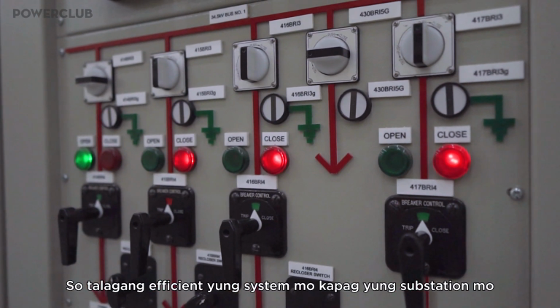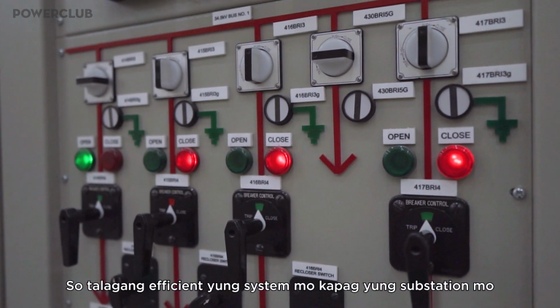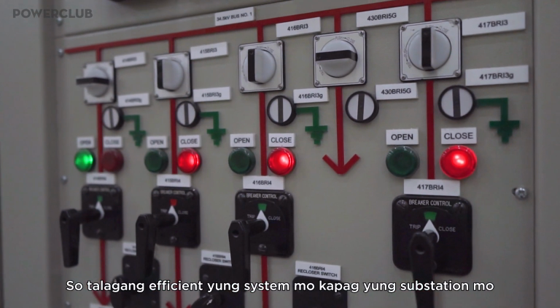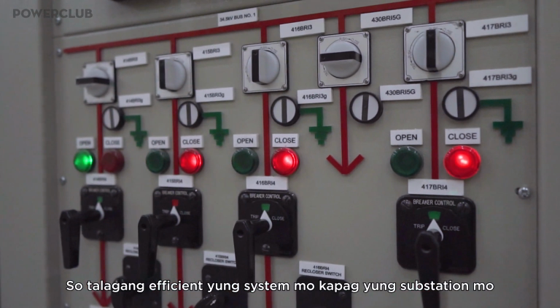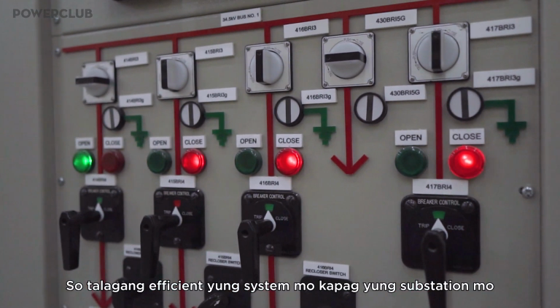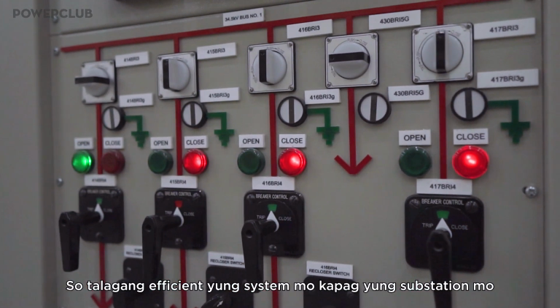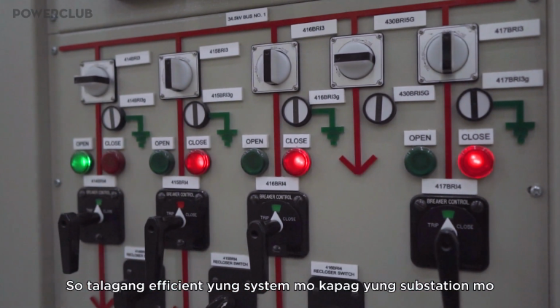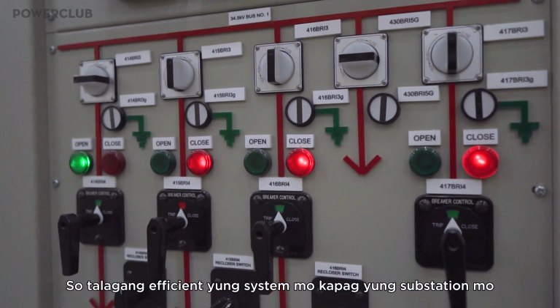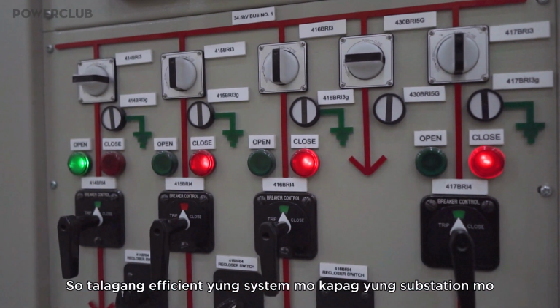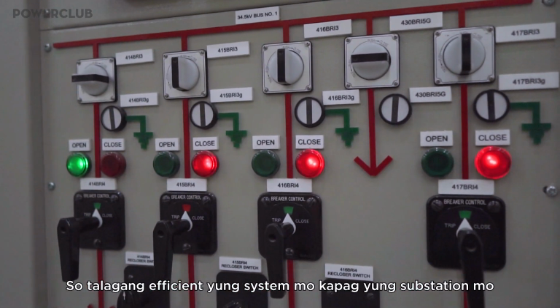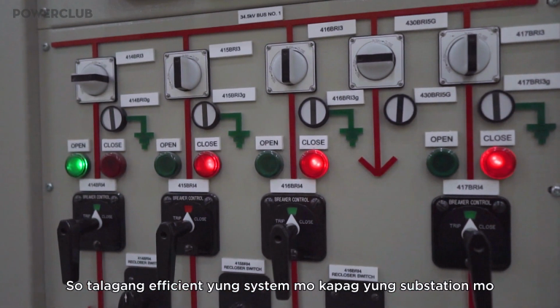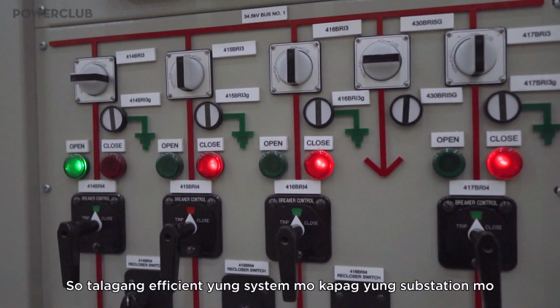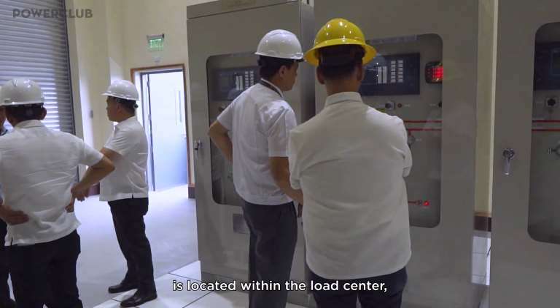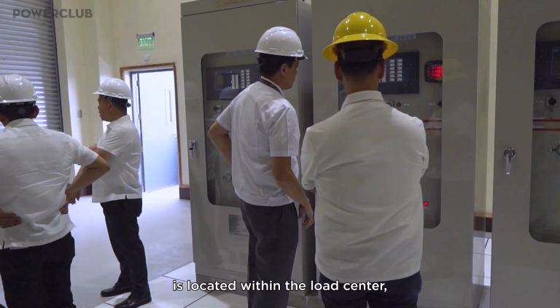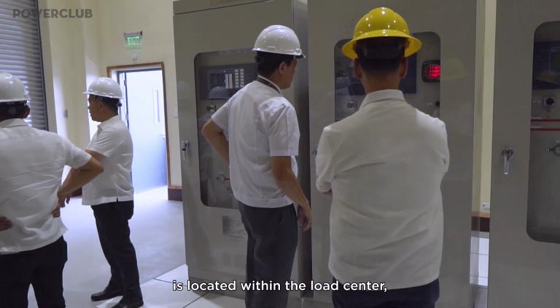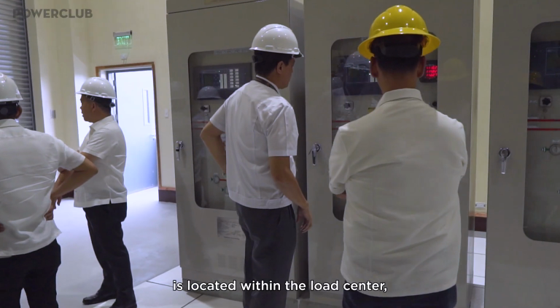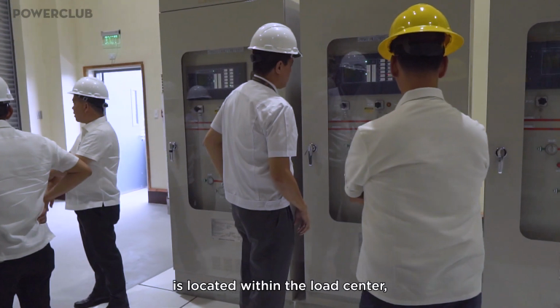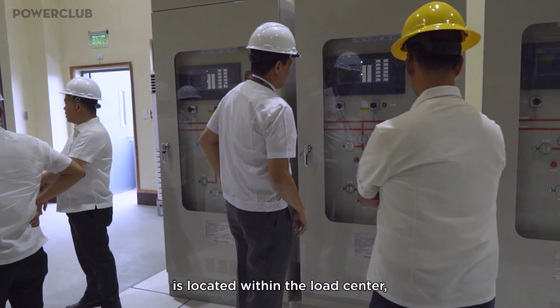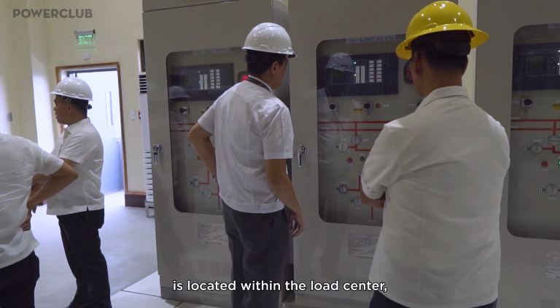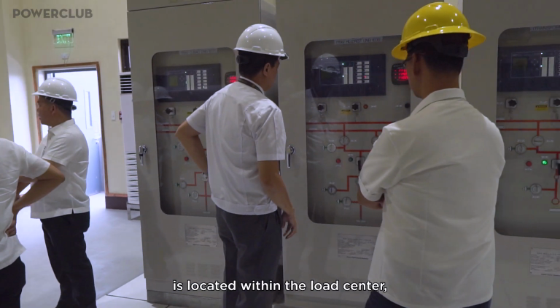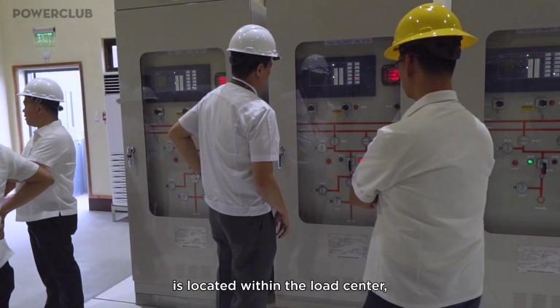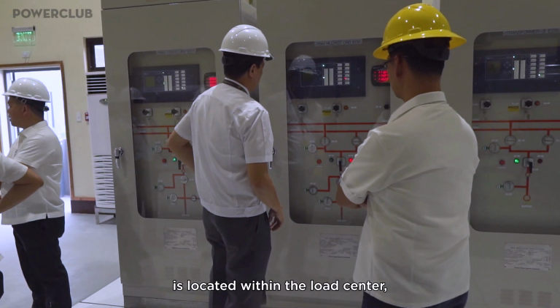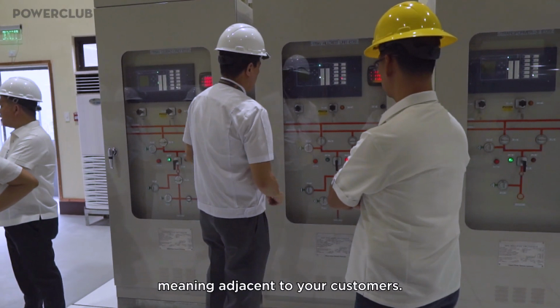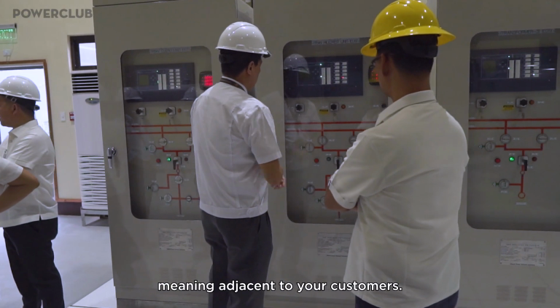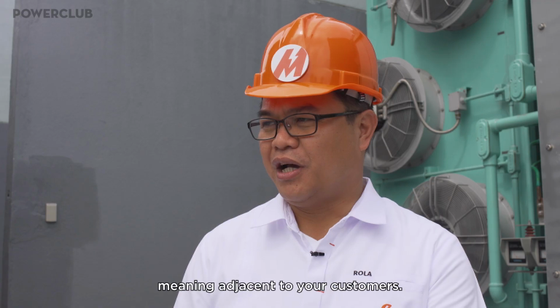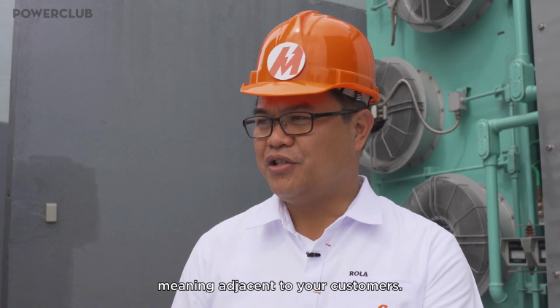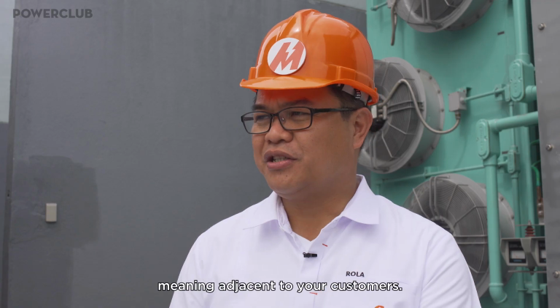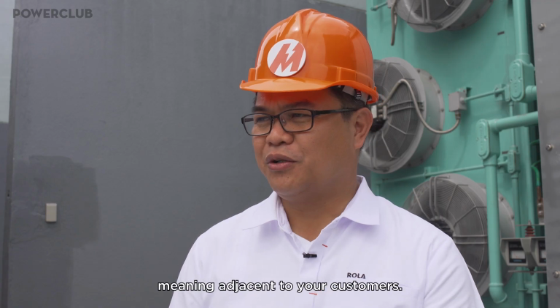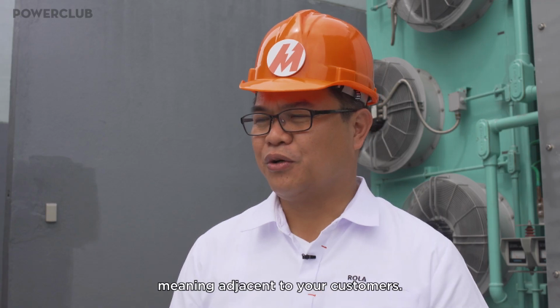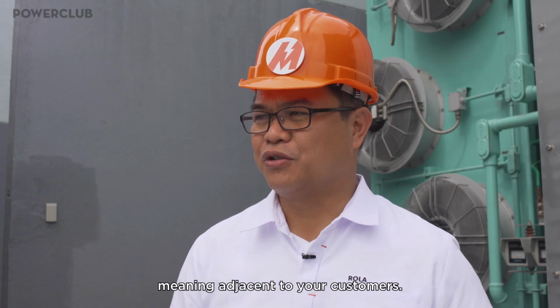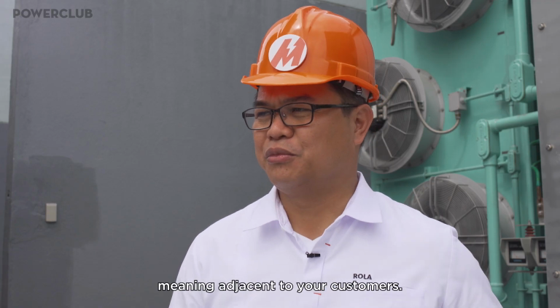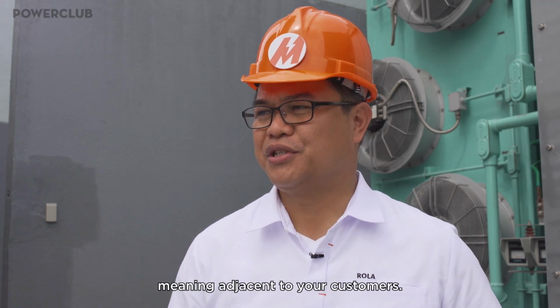So, talagang efficient yung system mo pag ang substation mo is located within the load center, meaning adjacent to your customers.